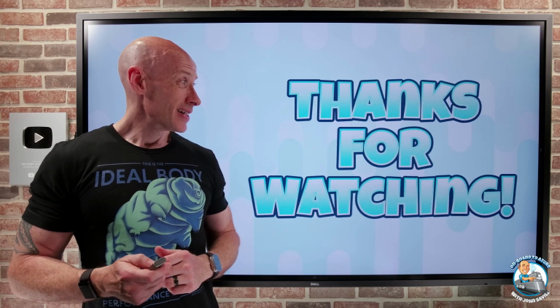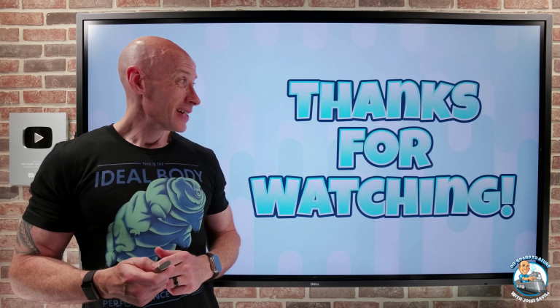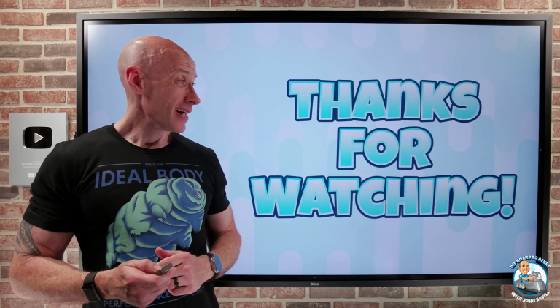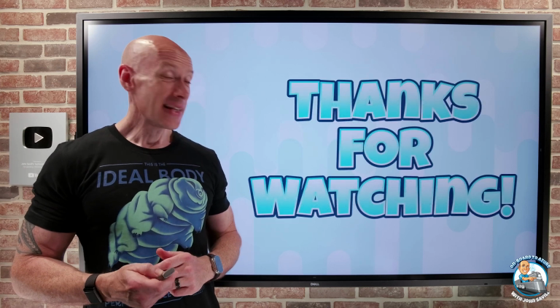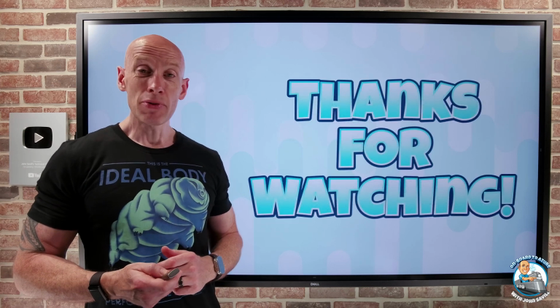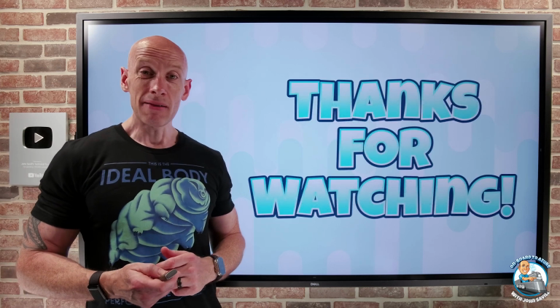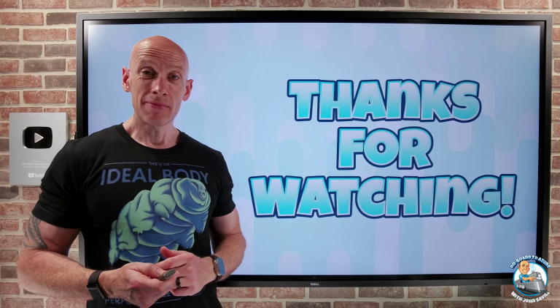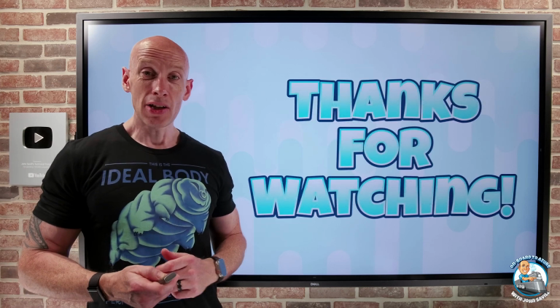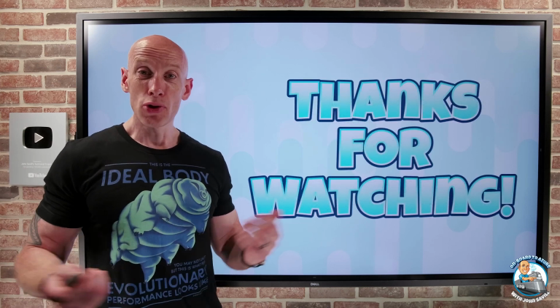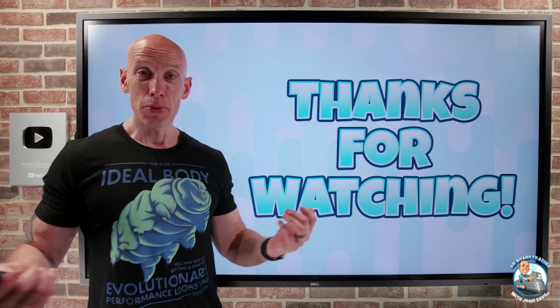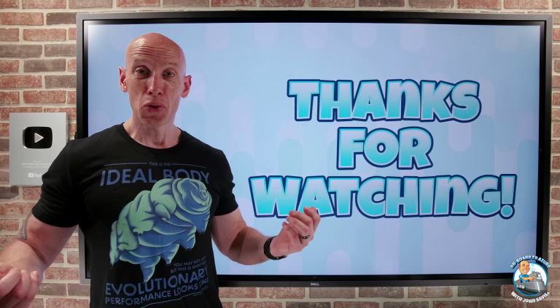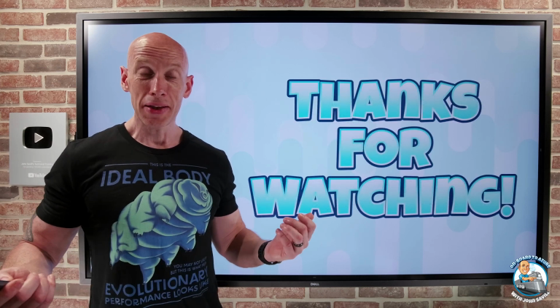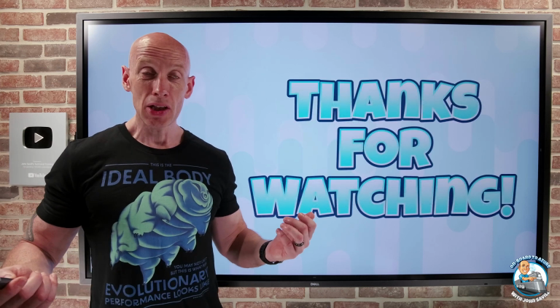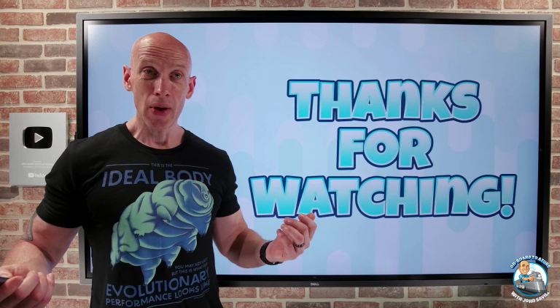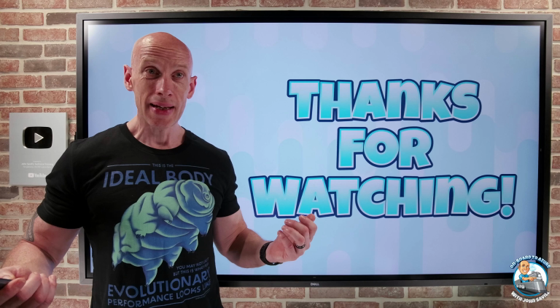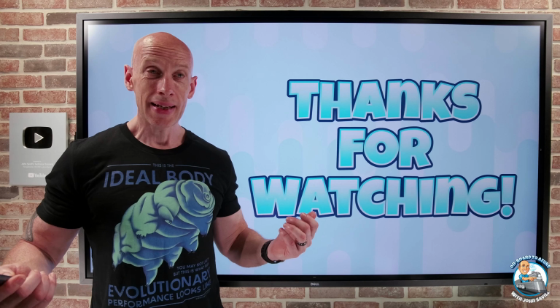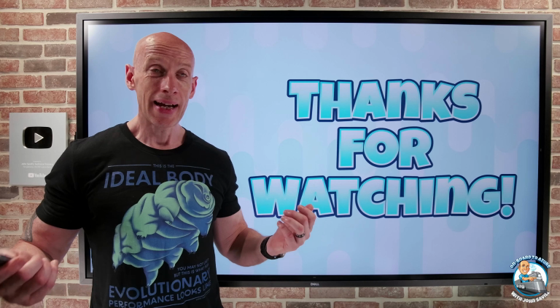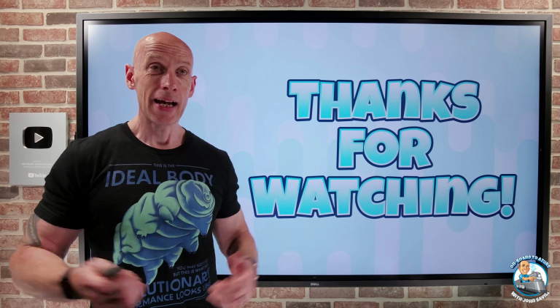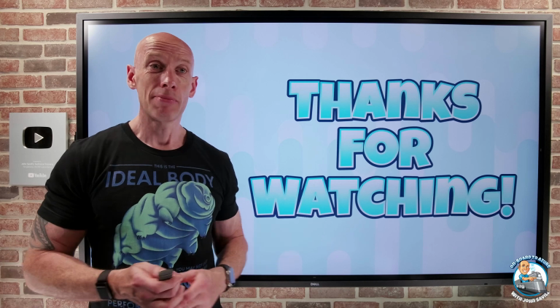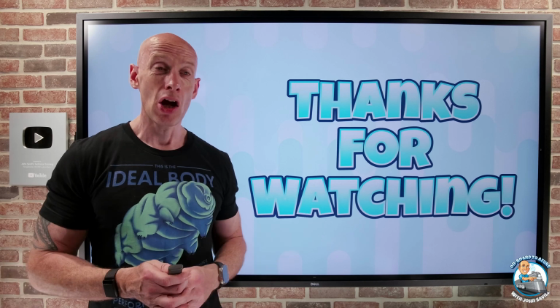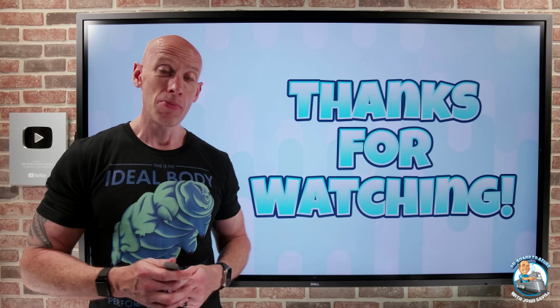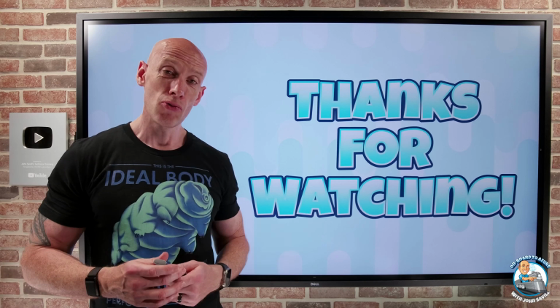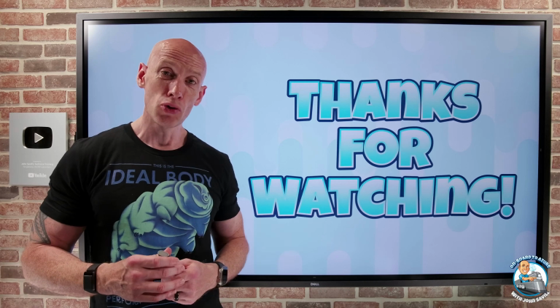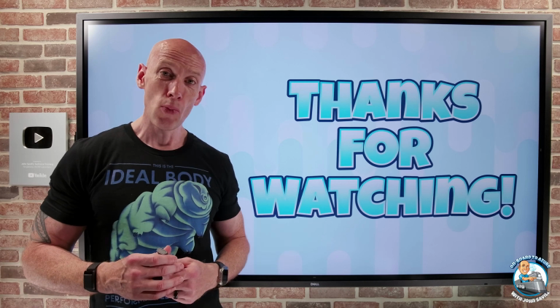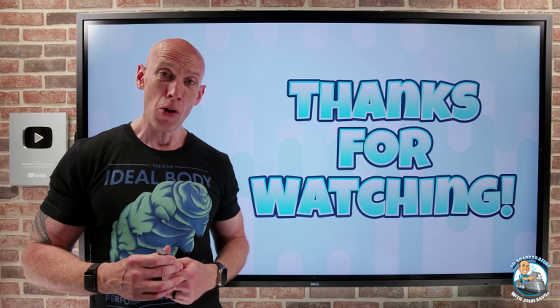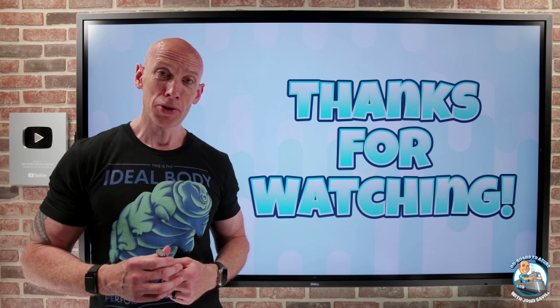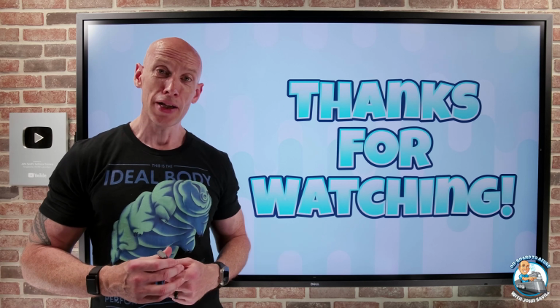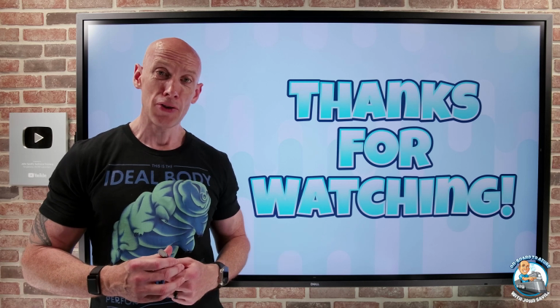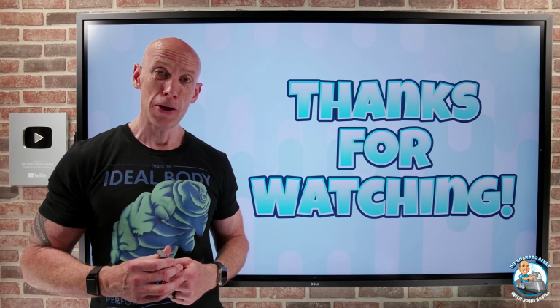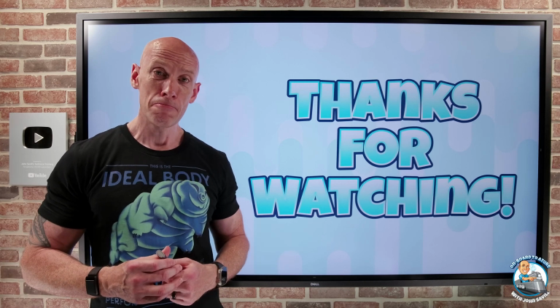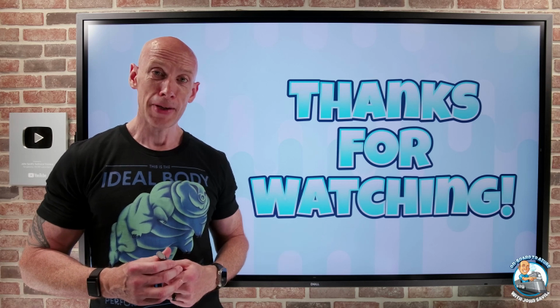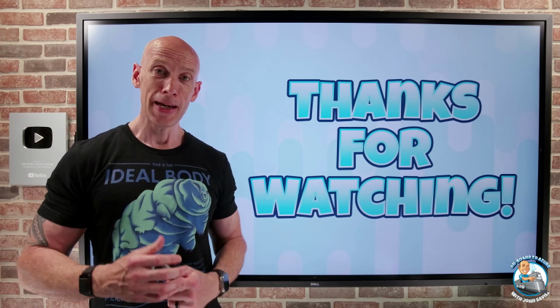And that was it — I told you it was quick this week. I hope you're all doing well. Until next video, take care.